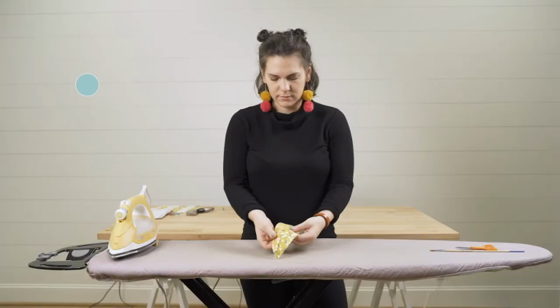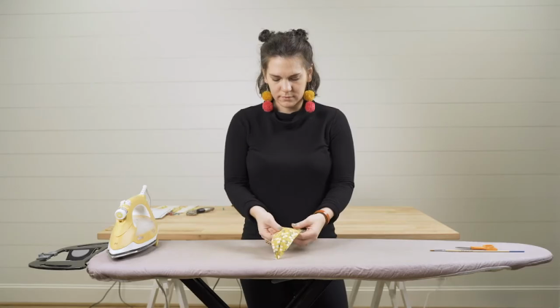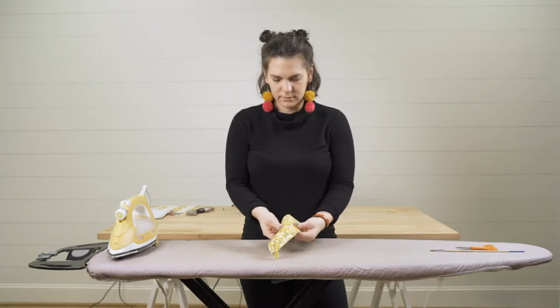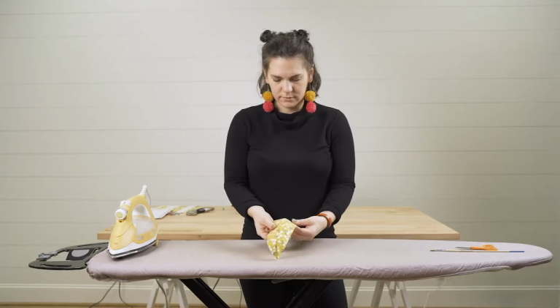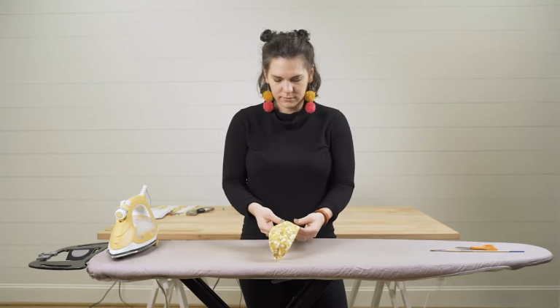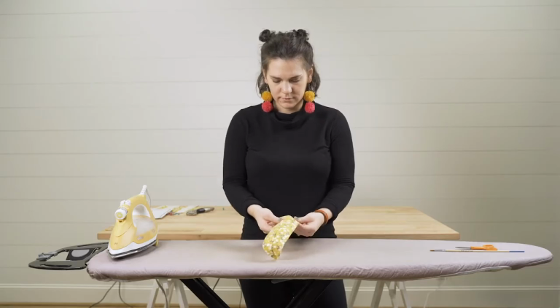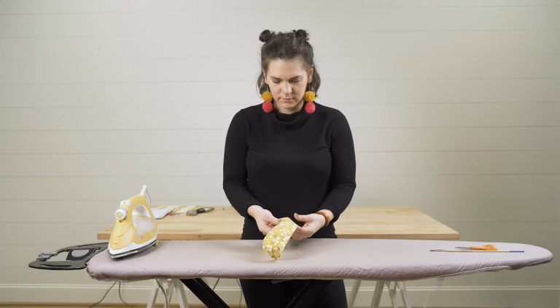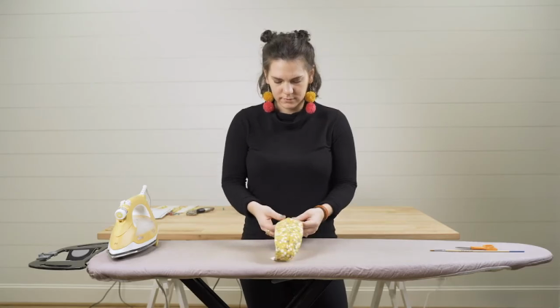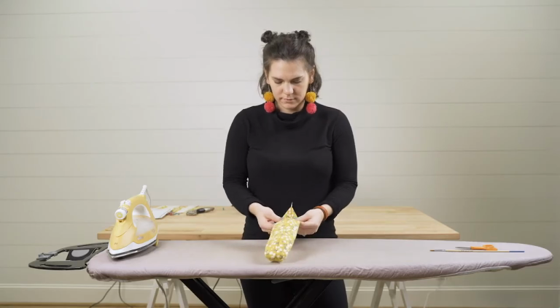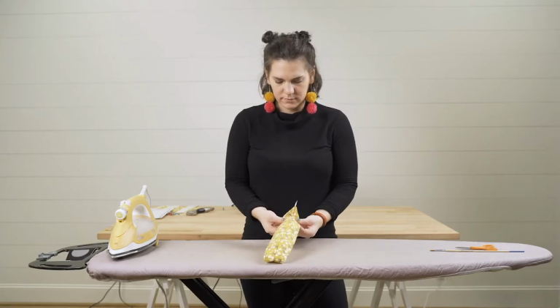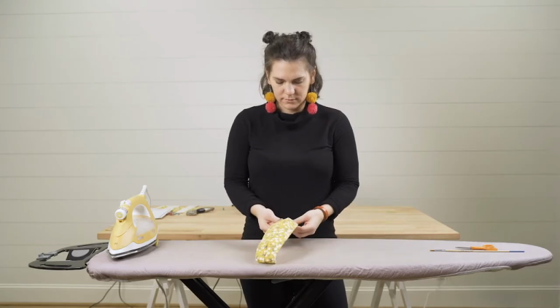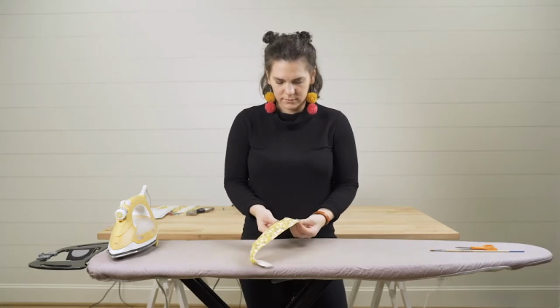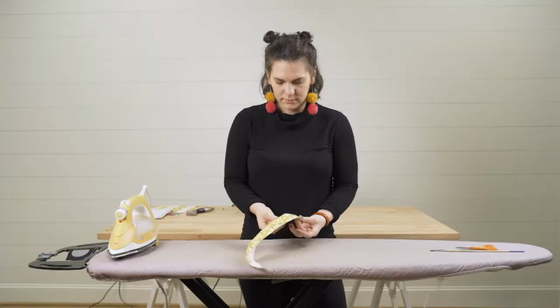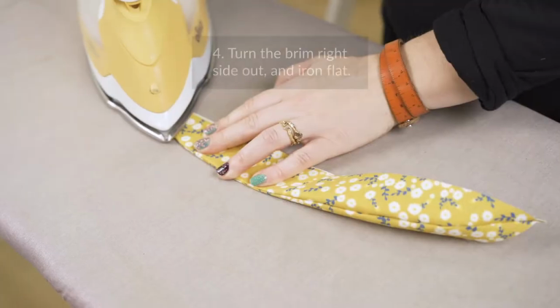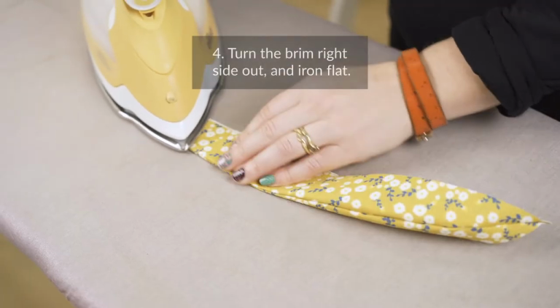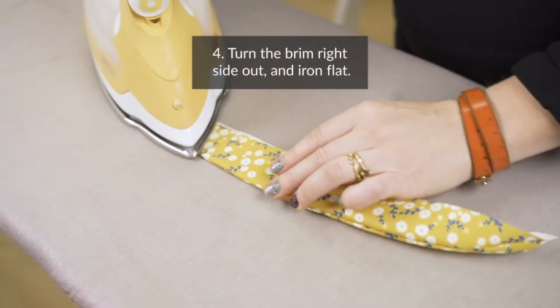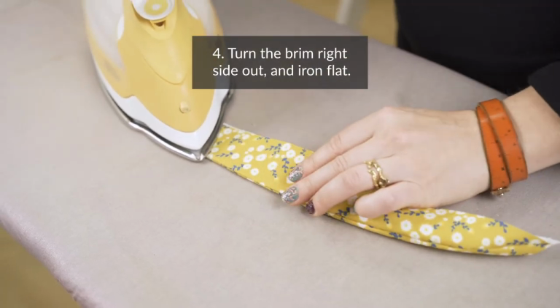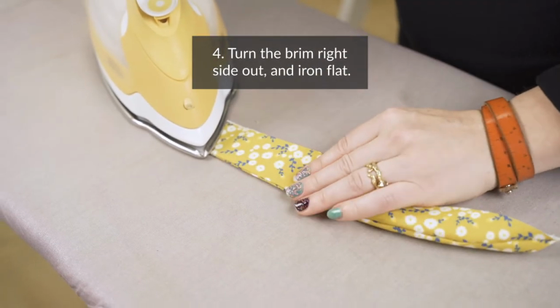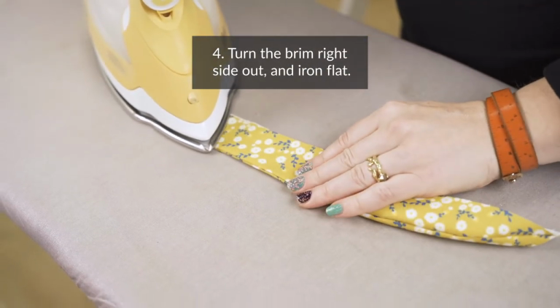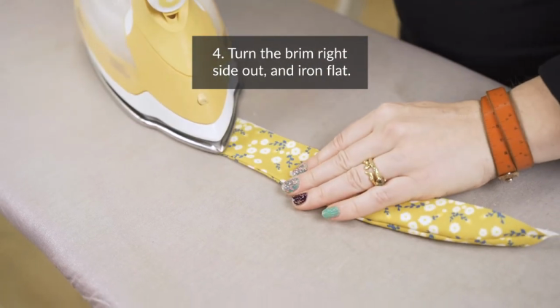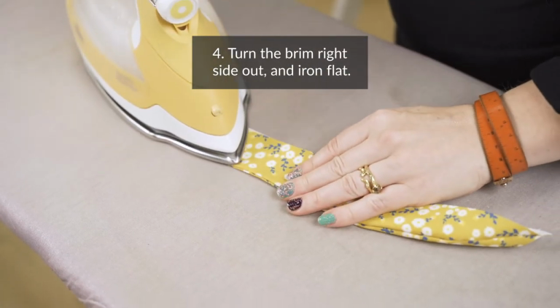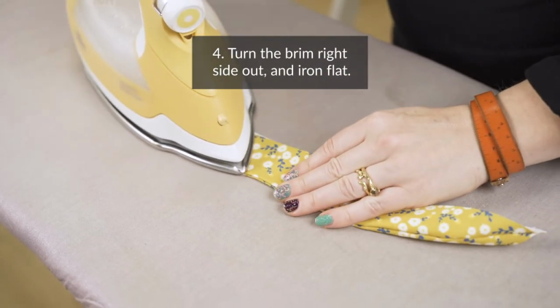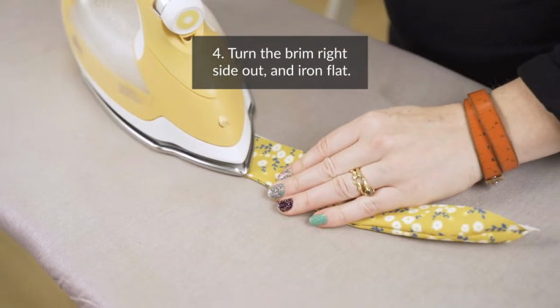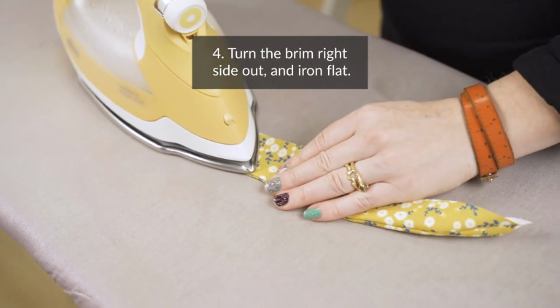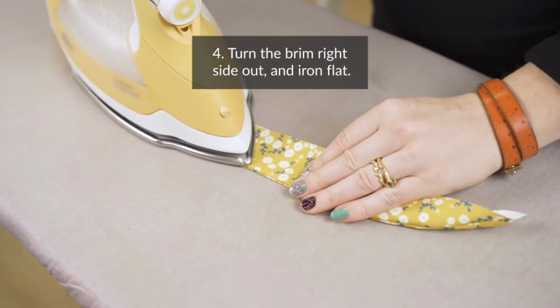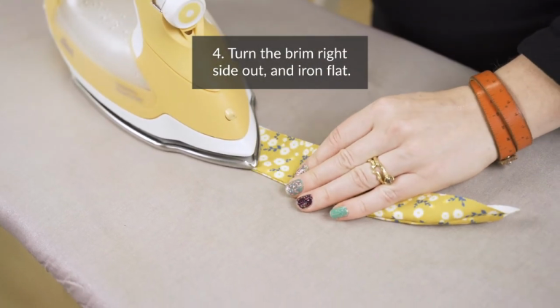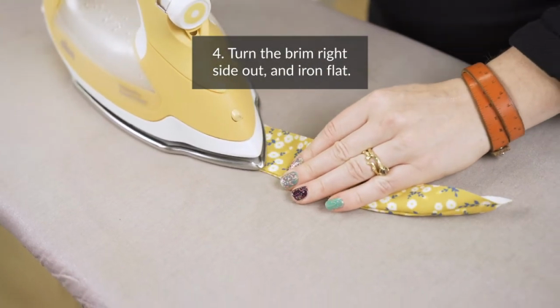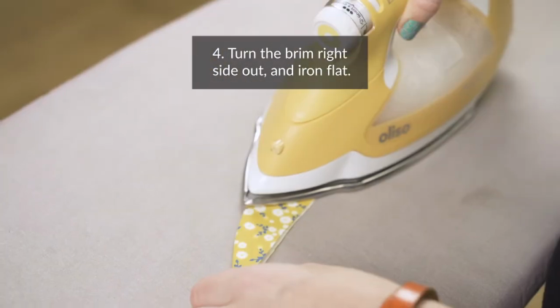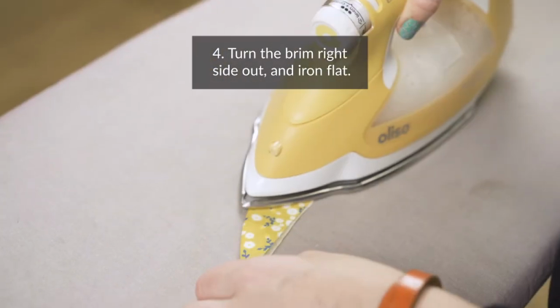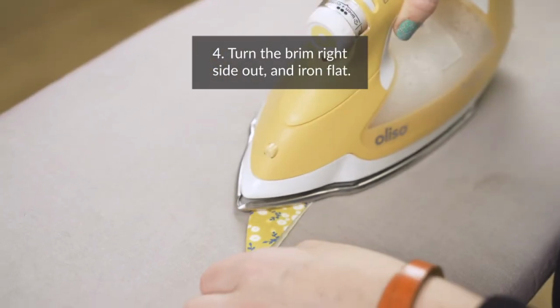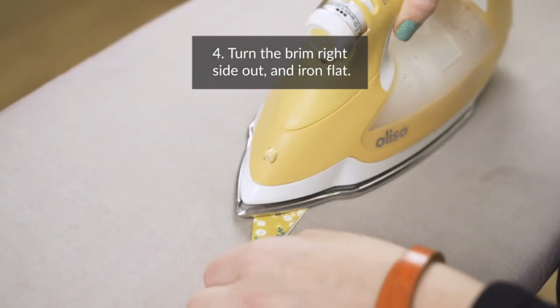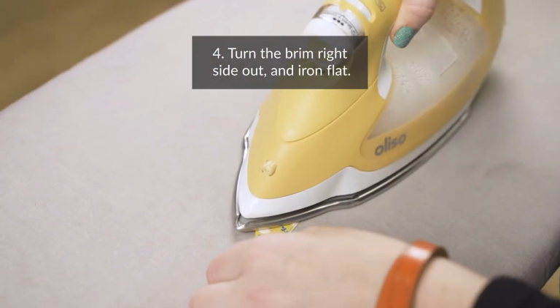Step four: turn the brim right side out and give it a good ironing. Snip off any seam allowance that is sticking out.